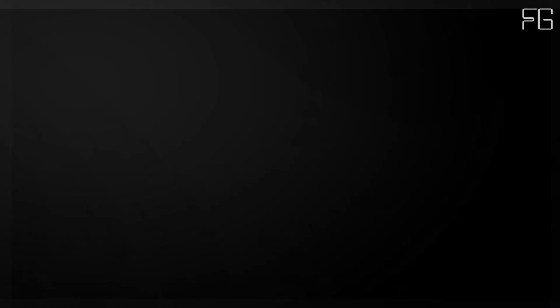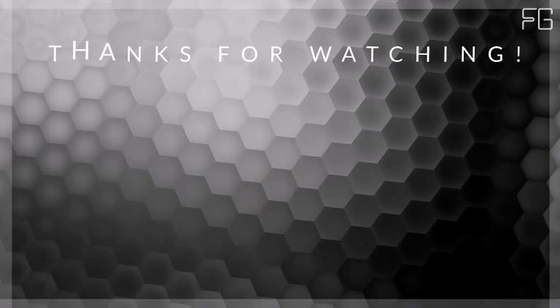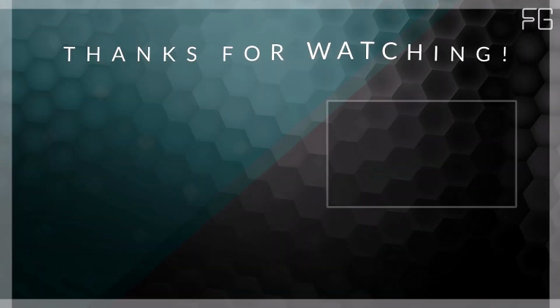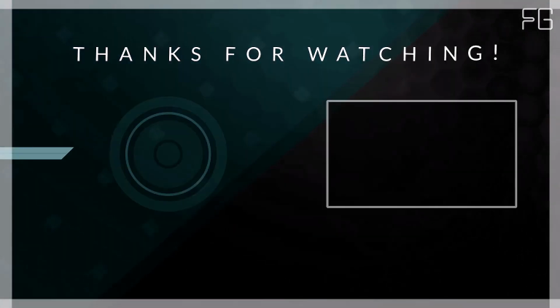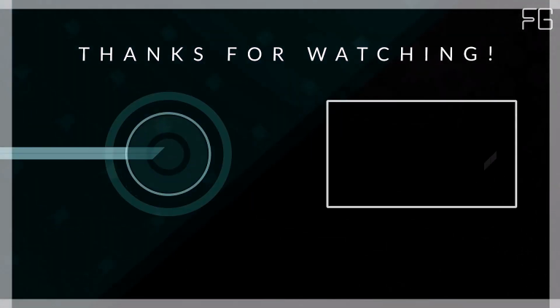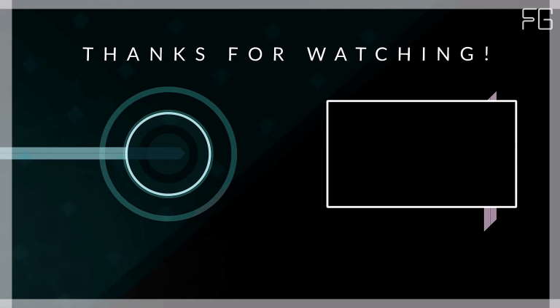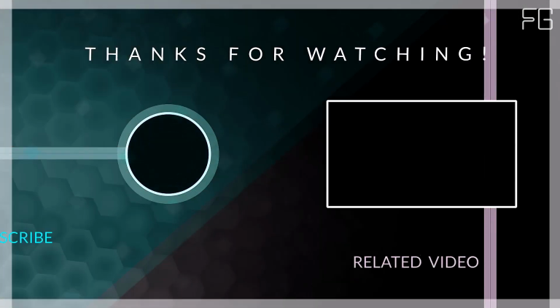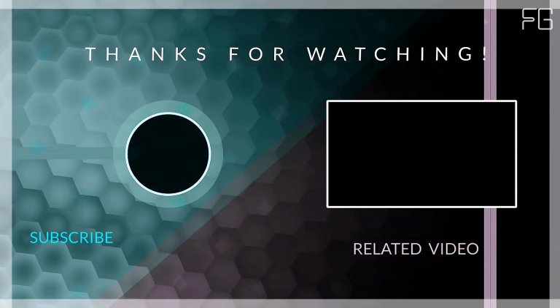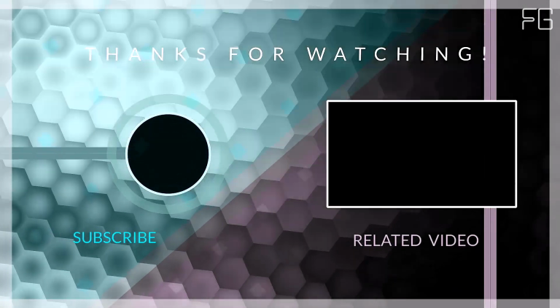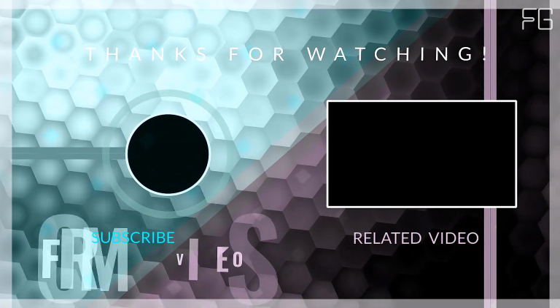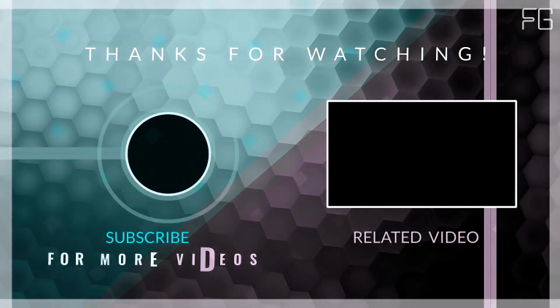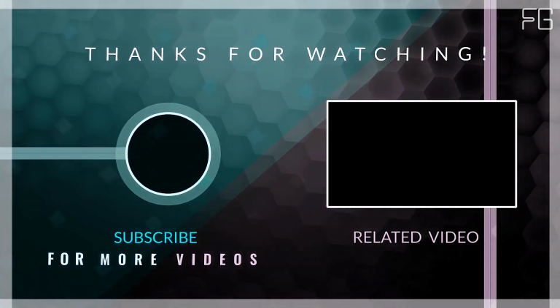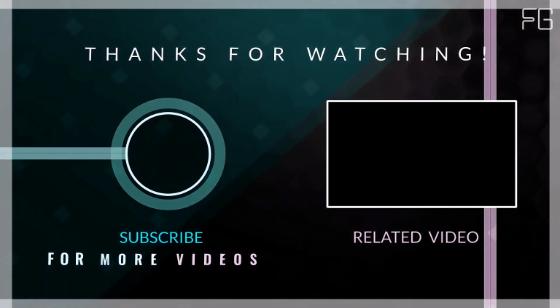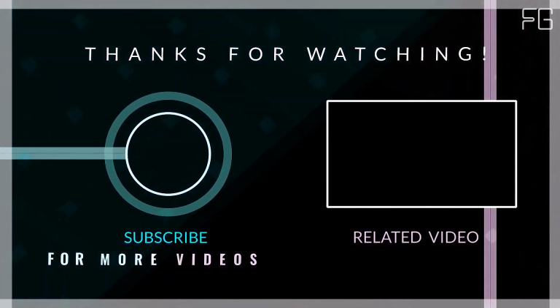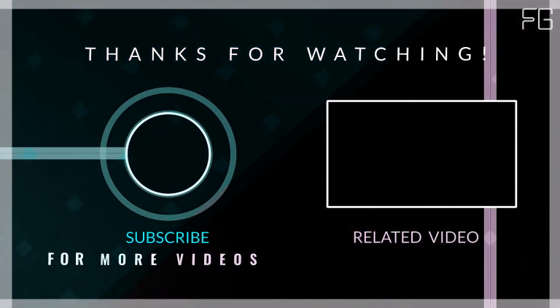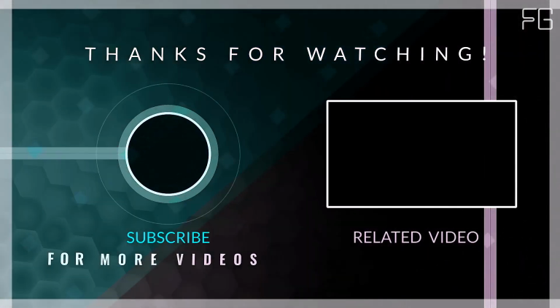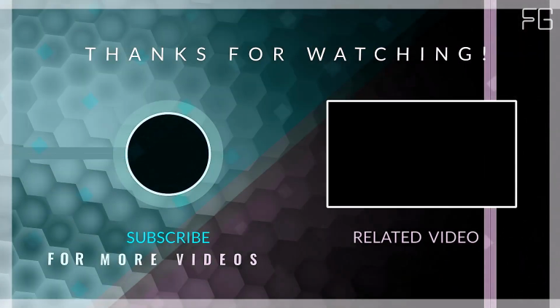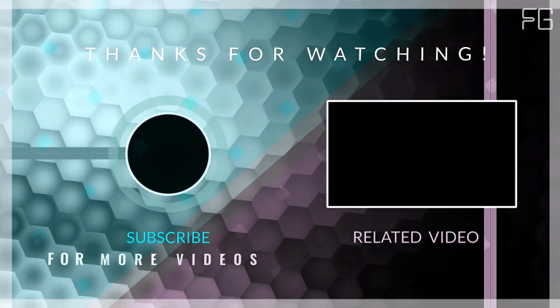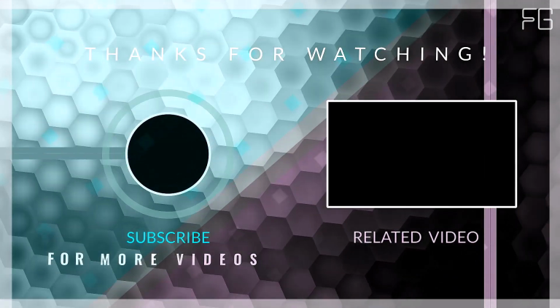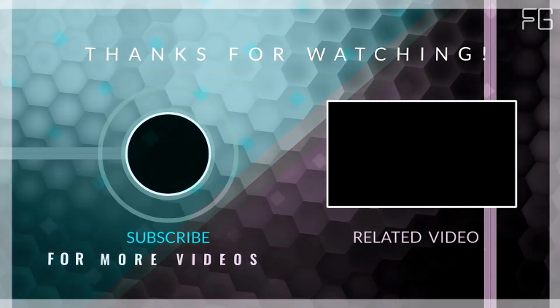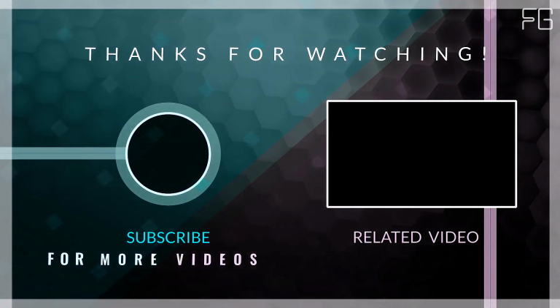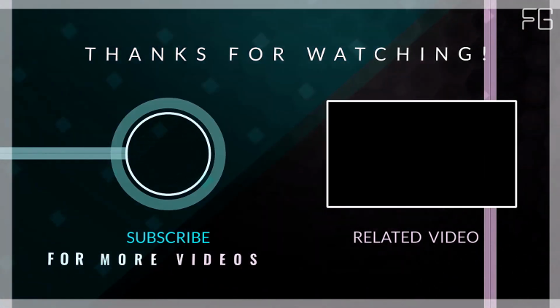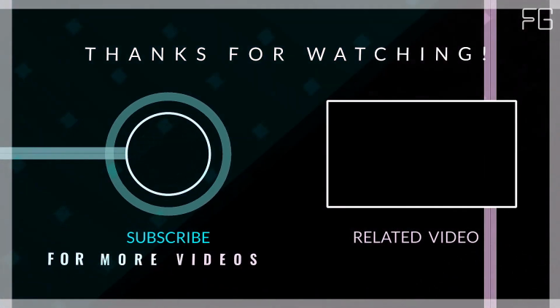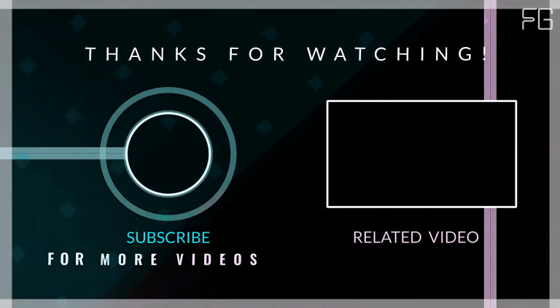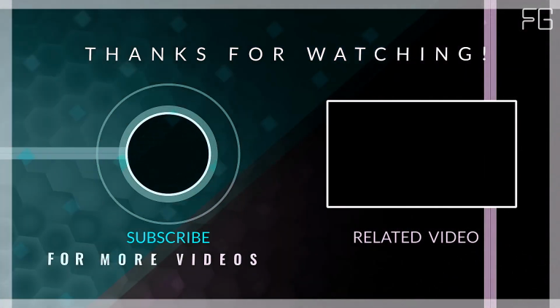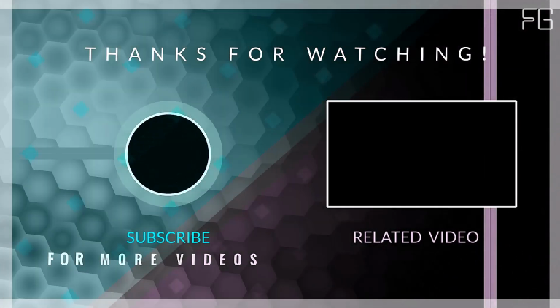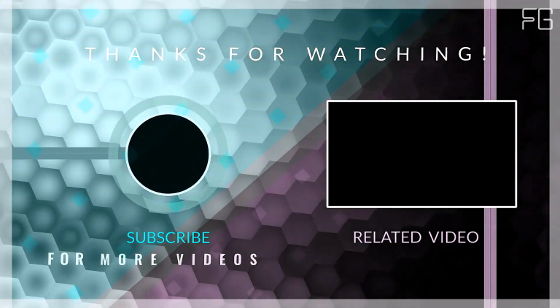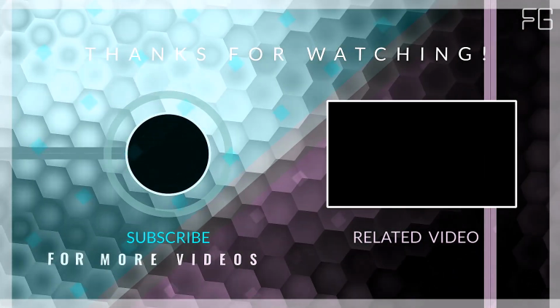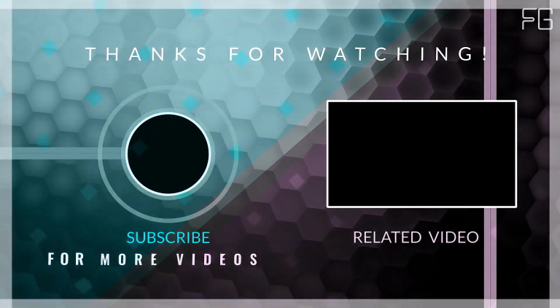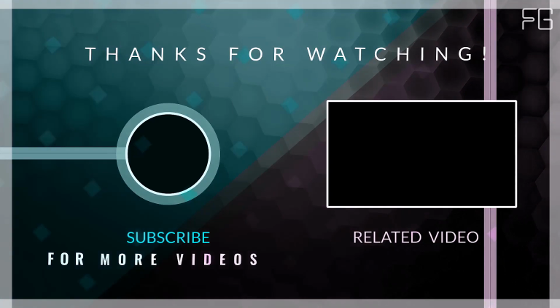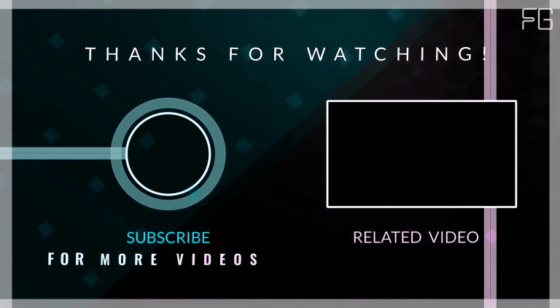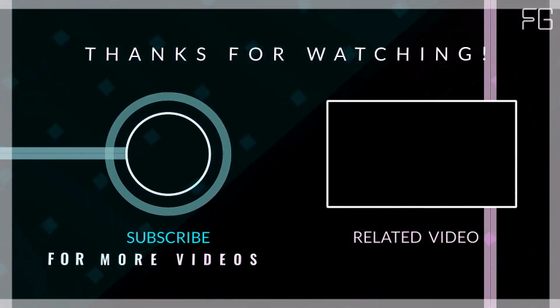Thank you for watching, guys. I hope you liked this video. If this video was helpful to you, please make sure to like, comment, and subscribe.